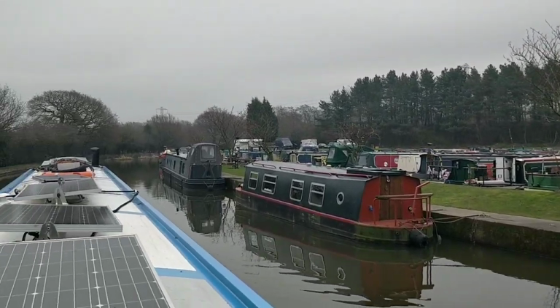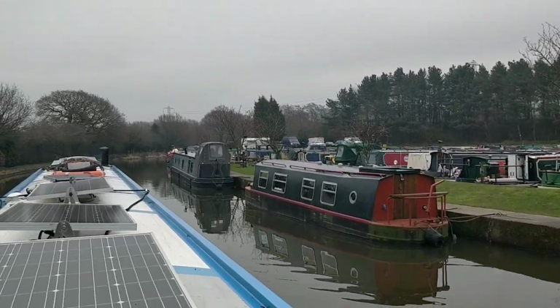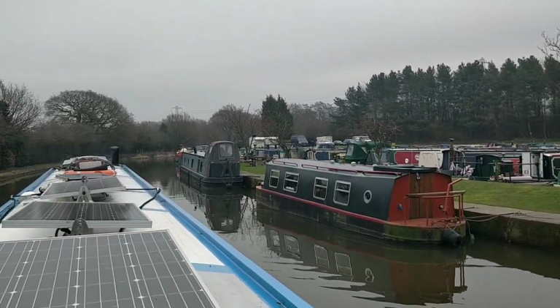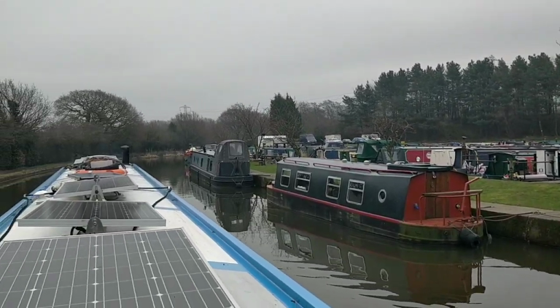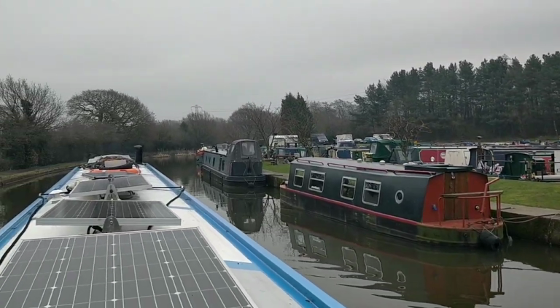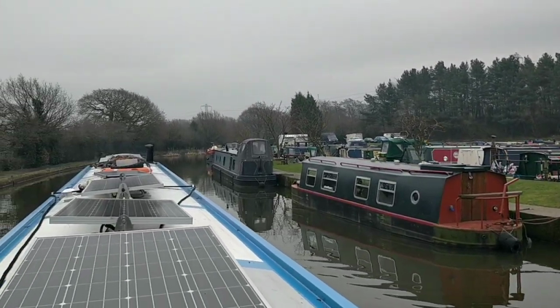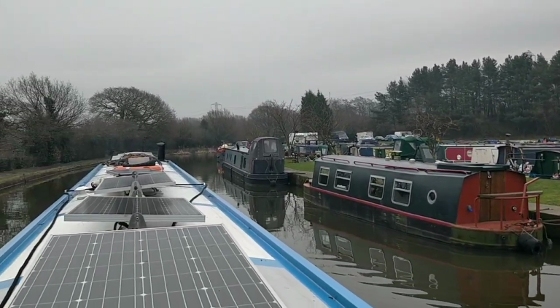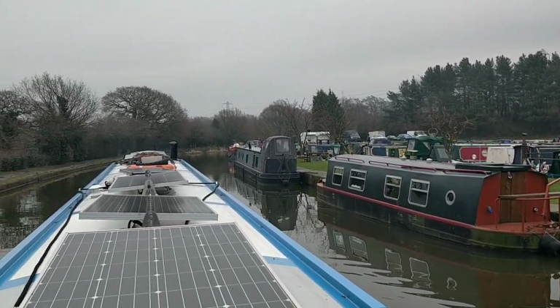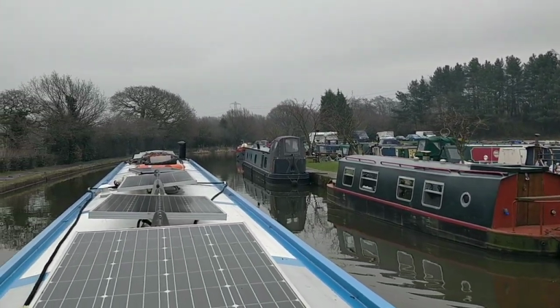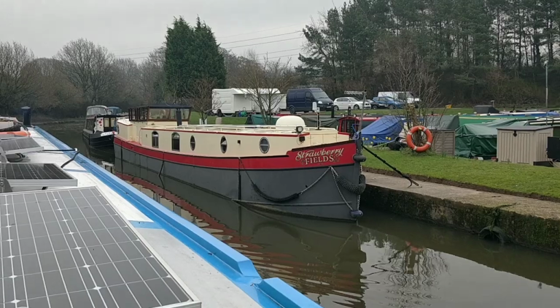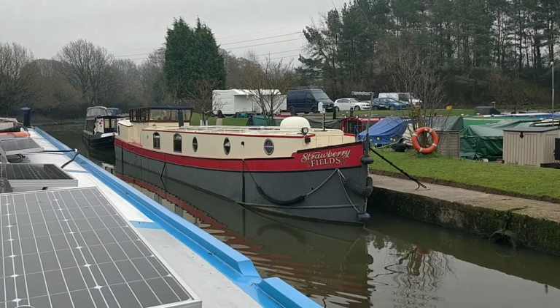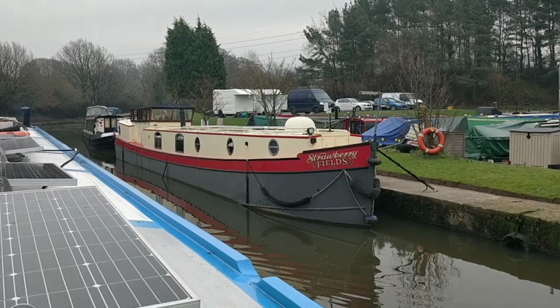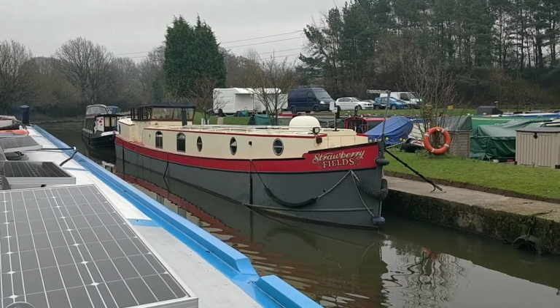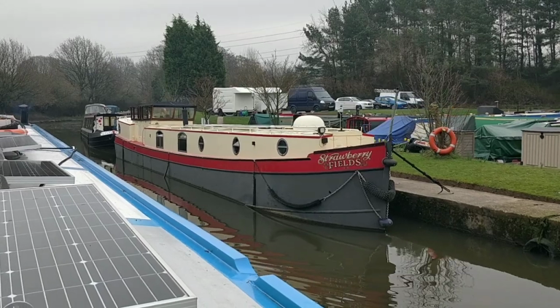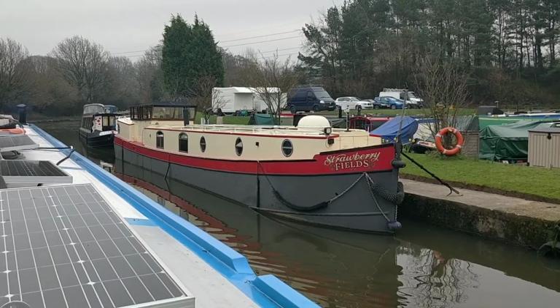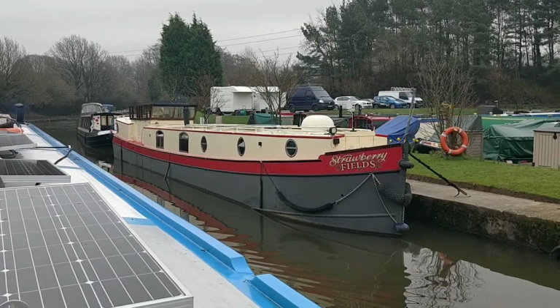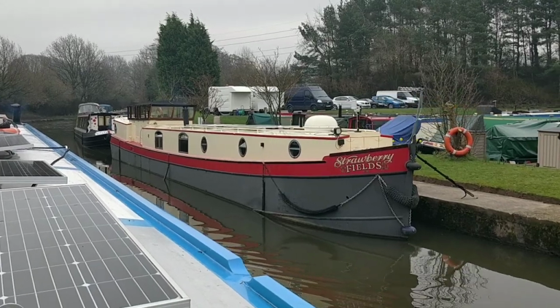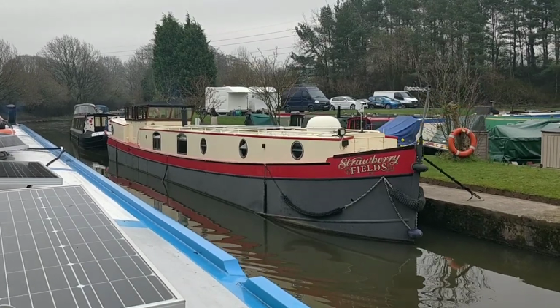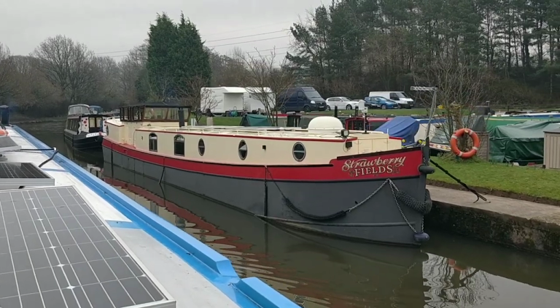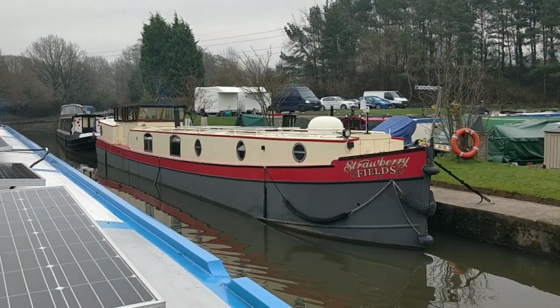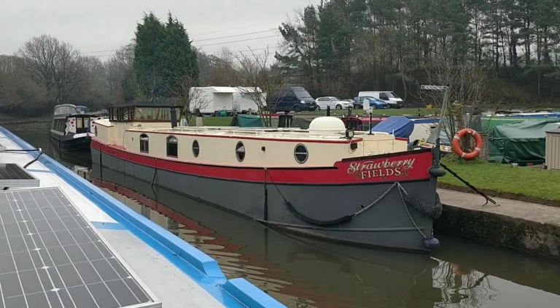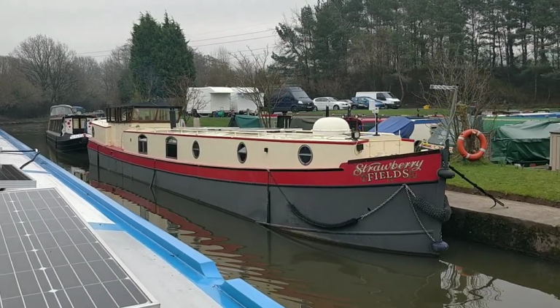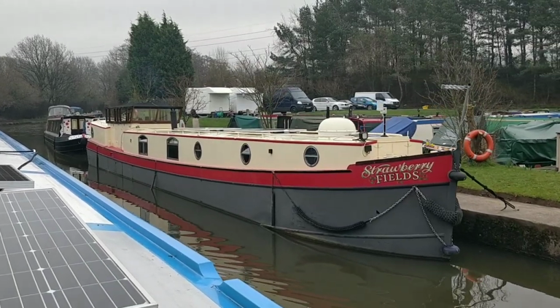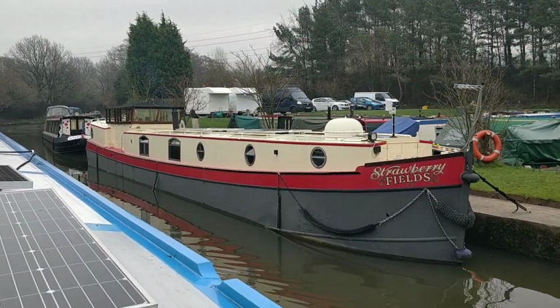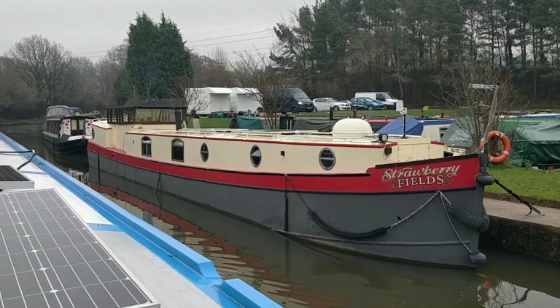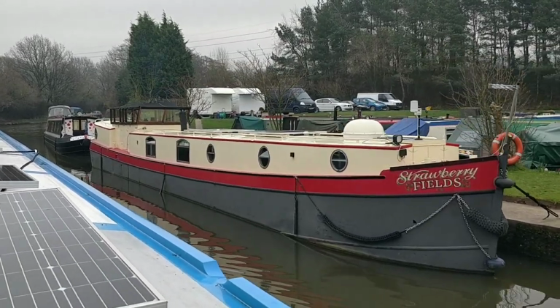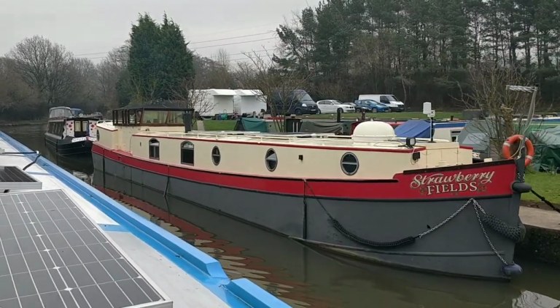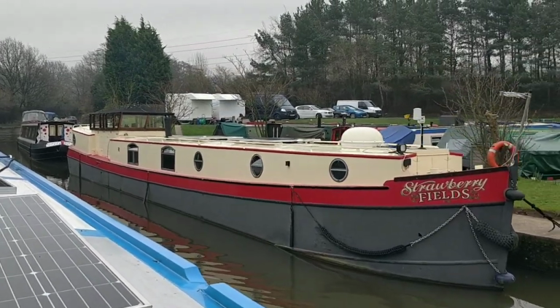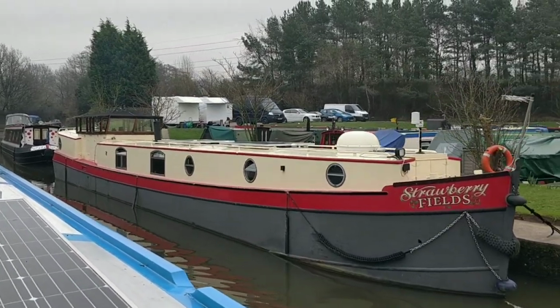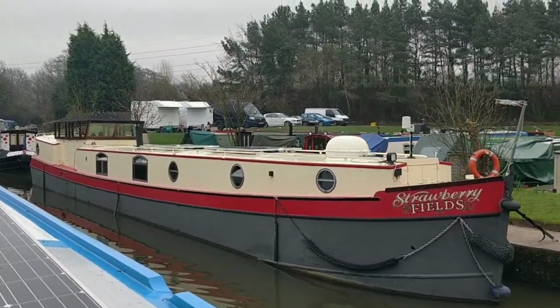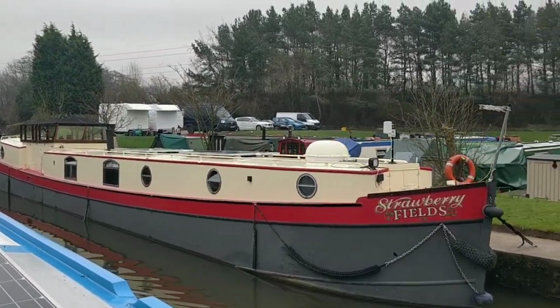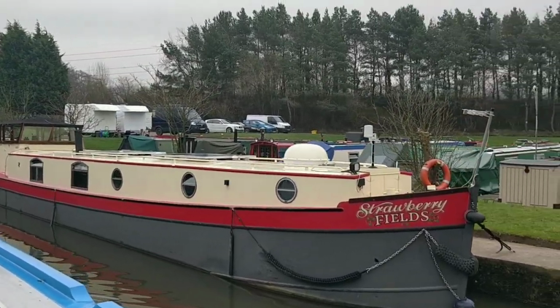I remember this. Dutch boat's nice, isn't it? Strawberry Fields — Strawberry Fields Forever.